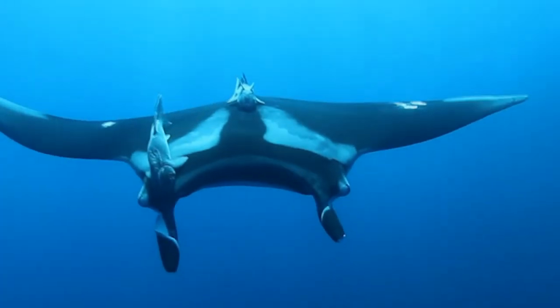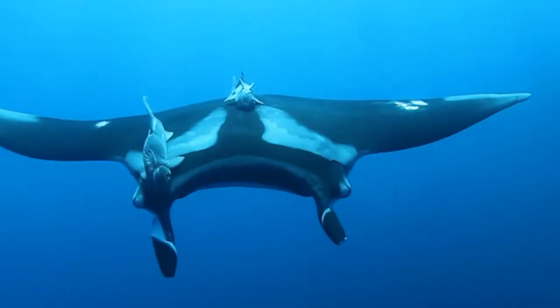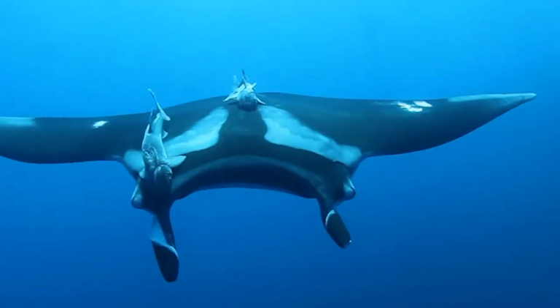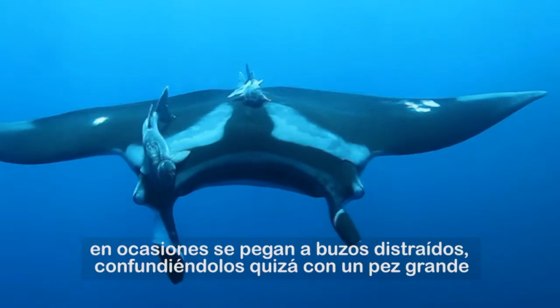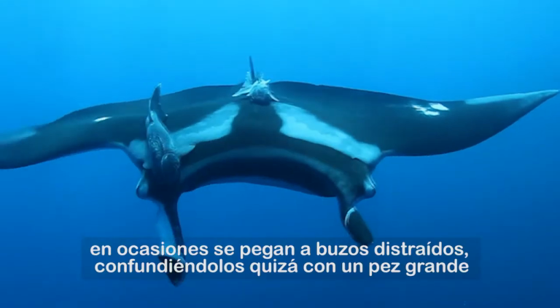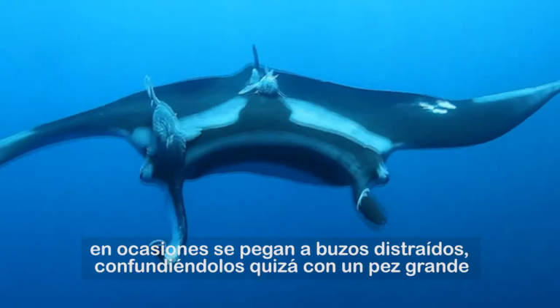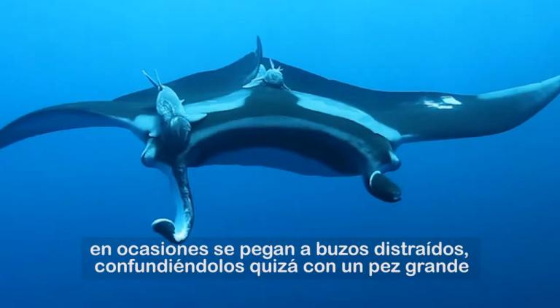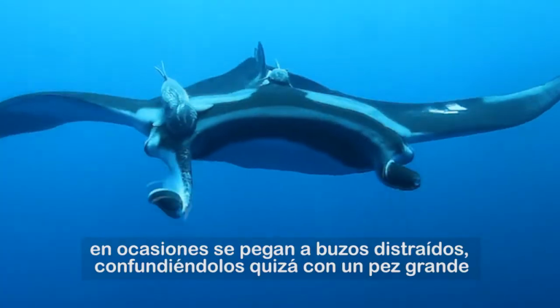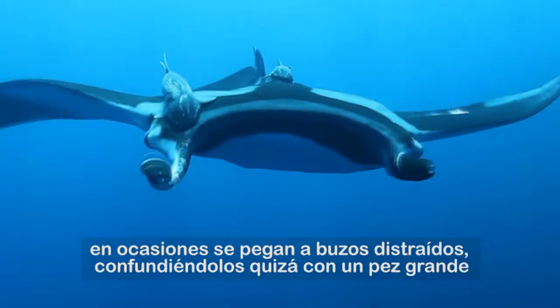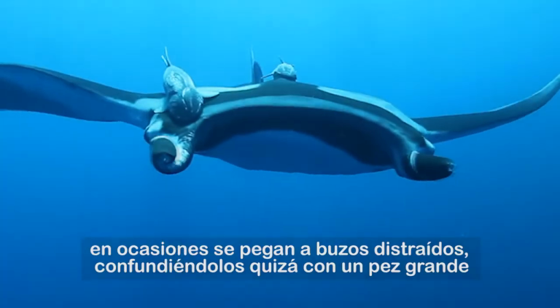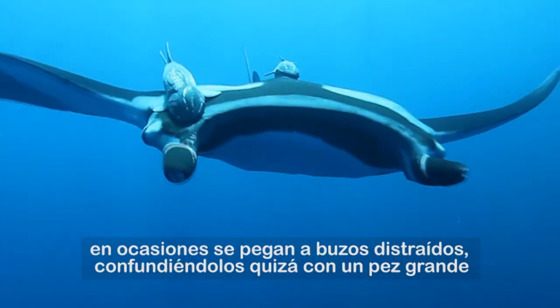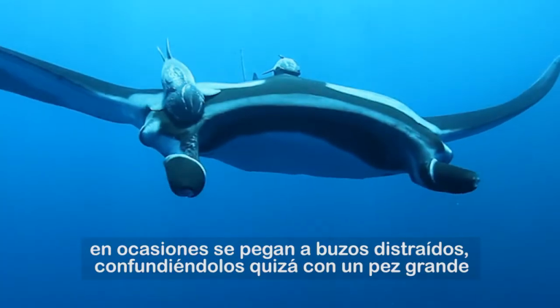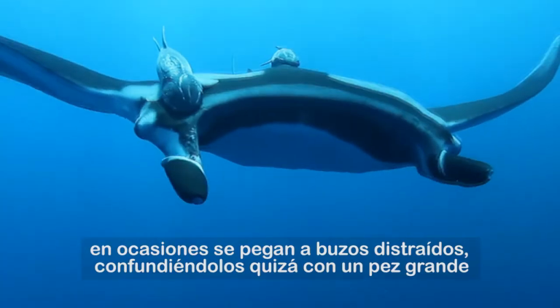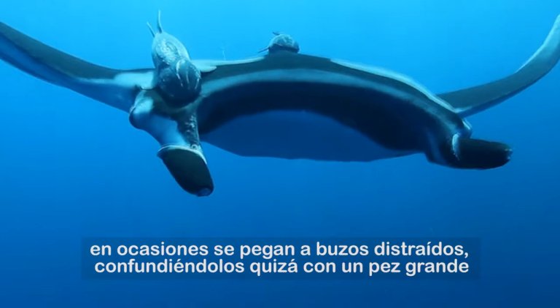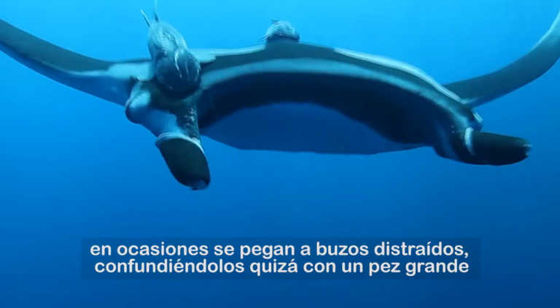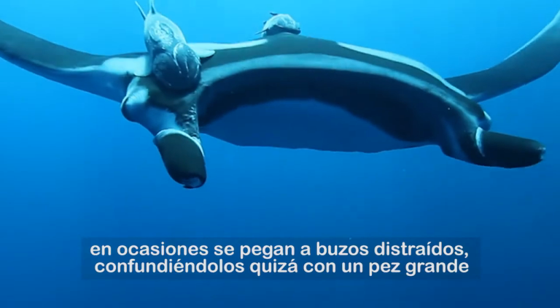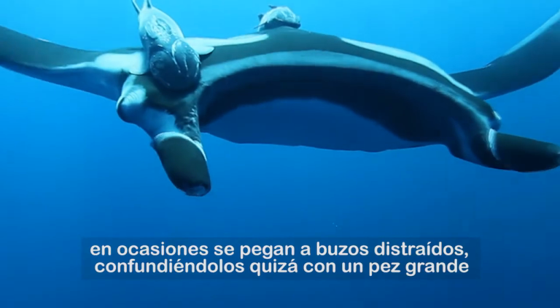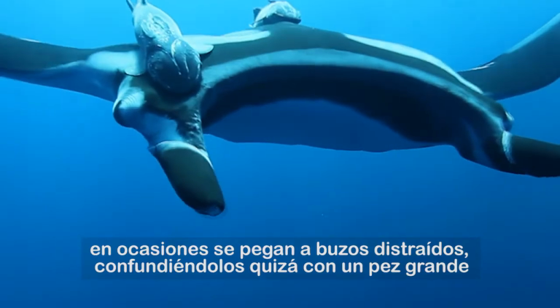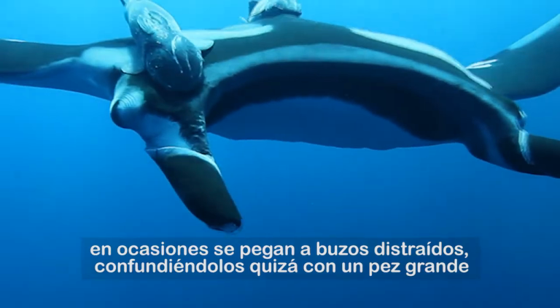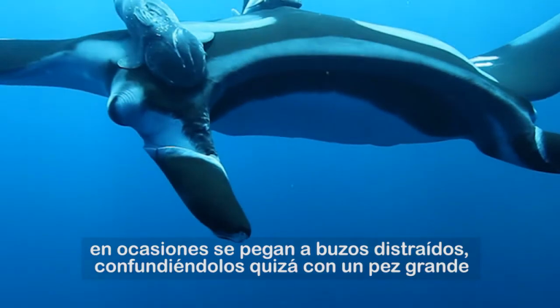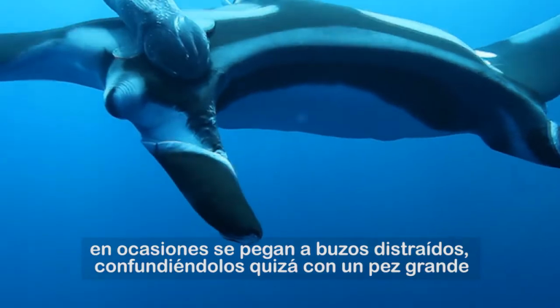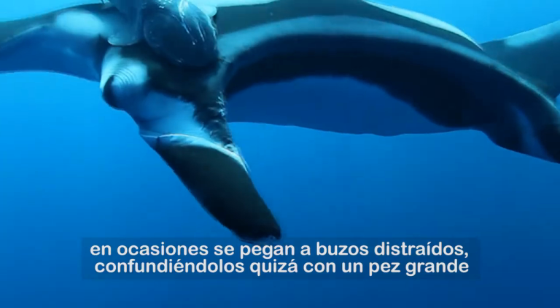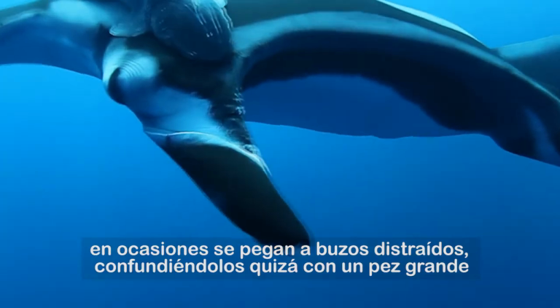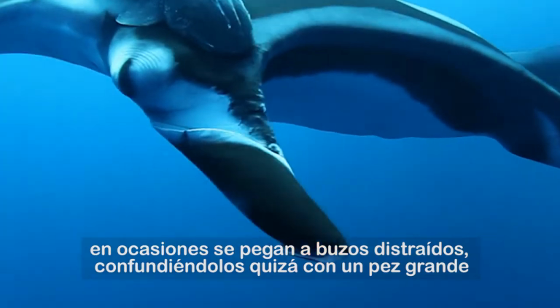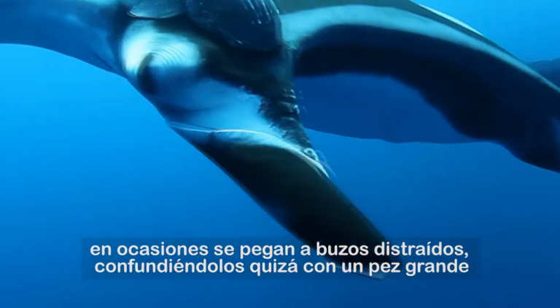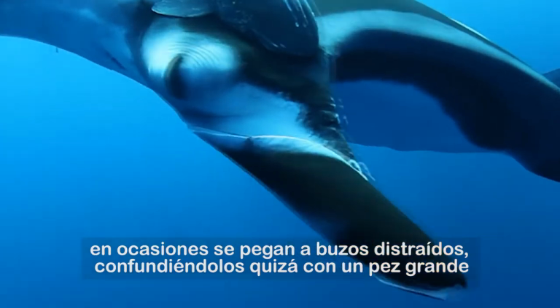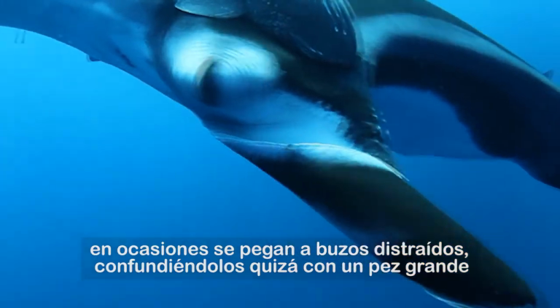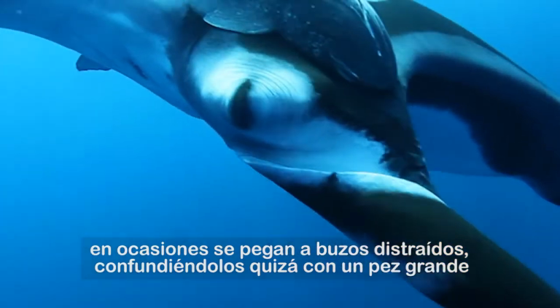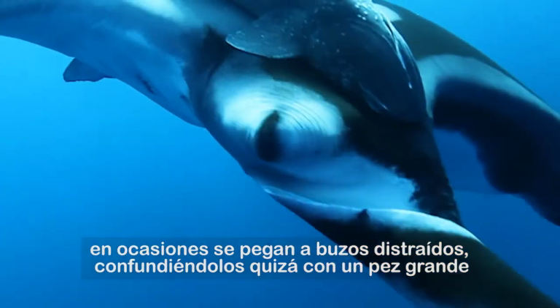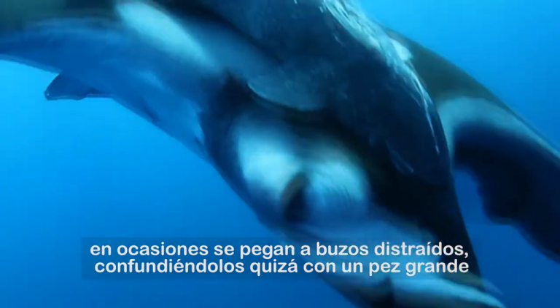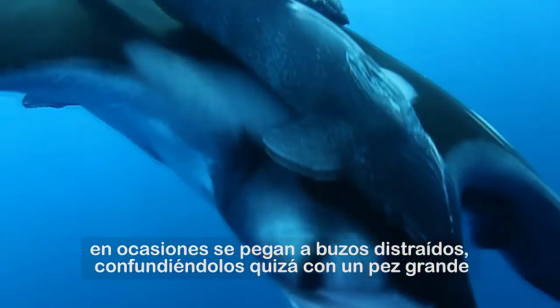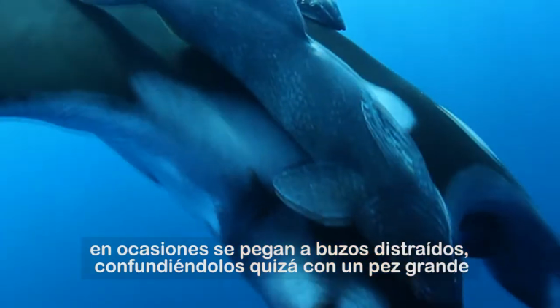On occasion they have attached themselves to divers, confused perhaps with a large fish.